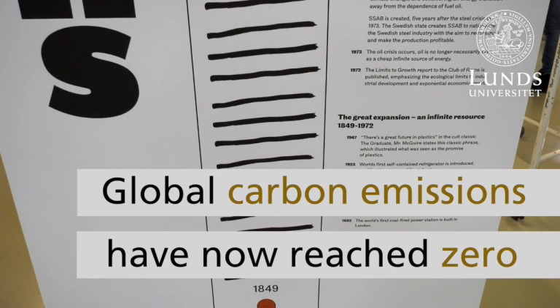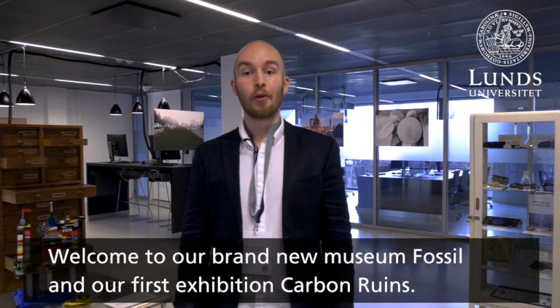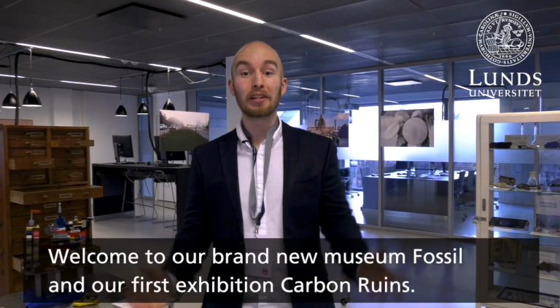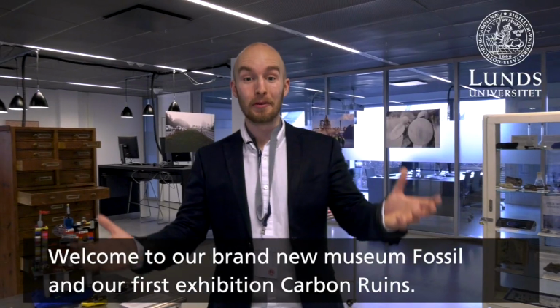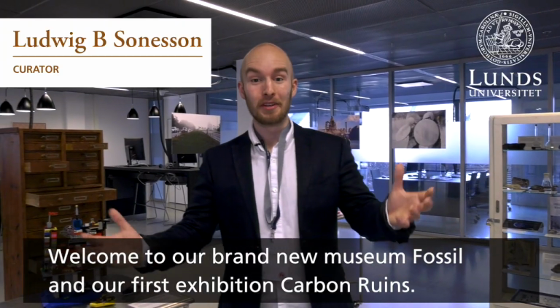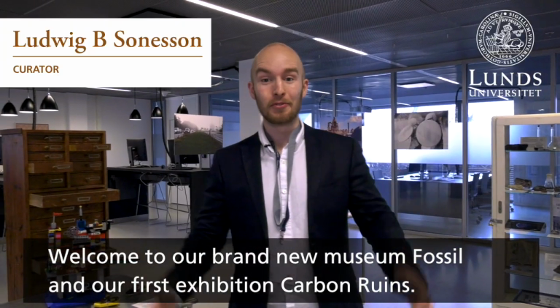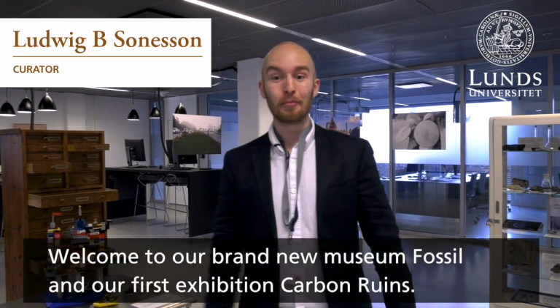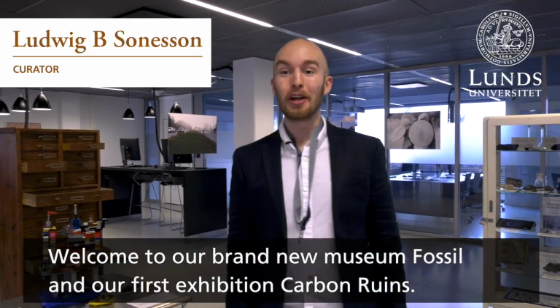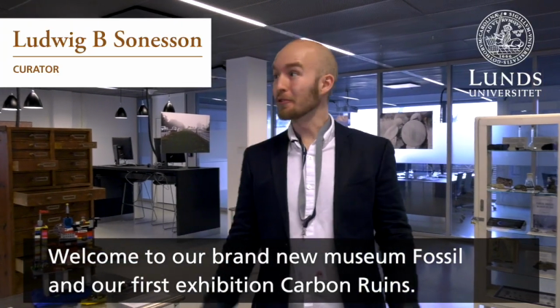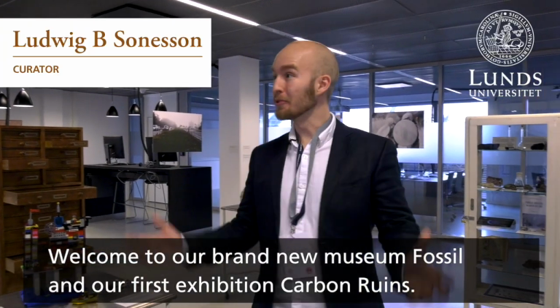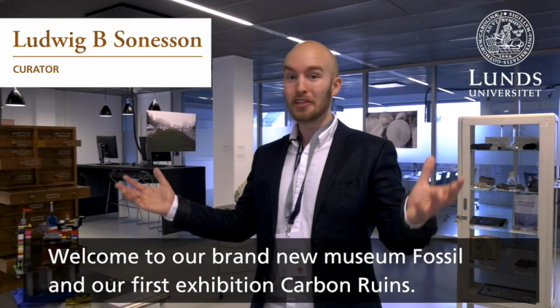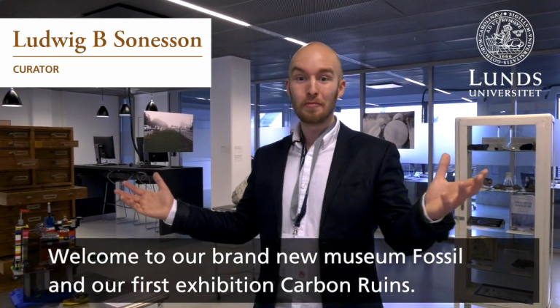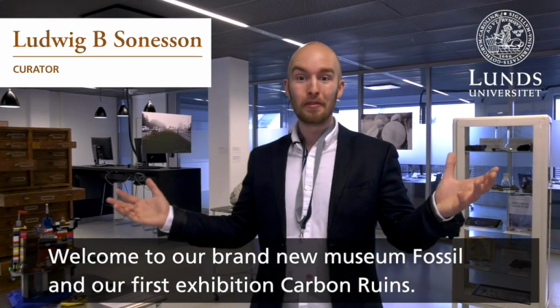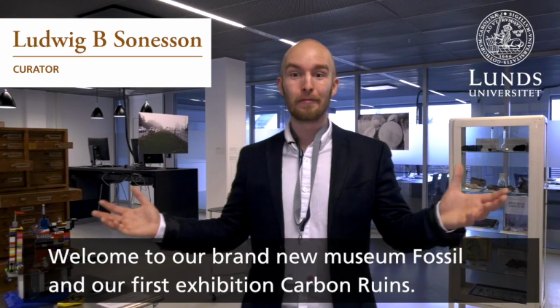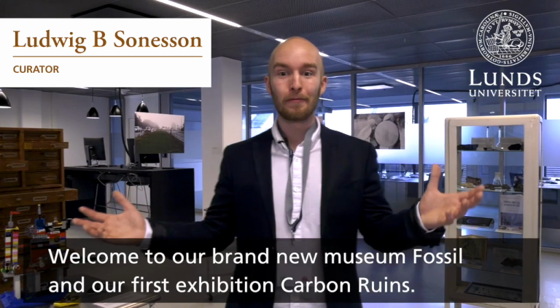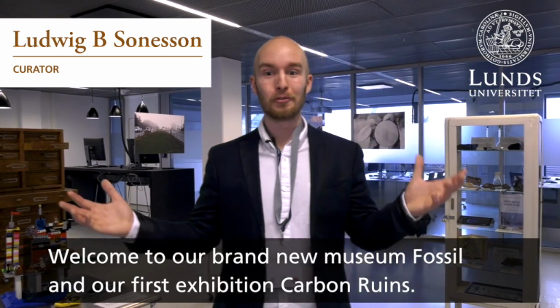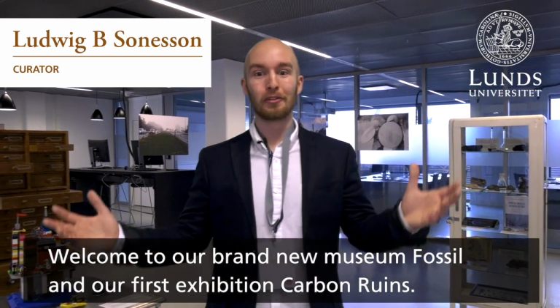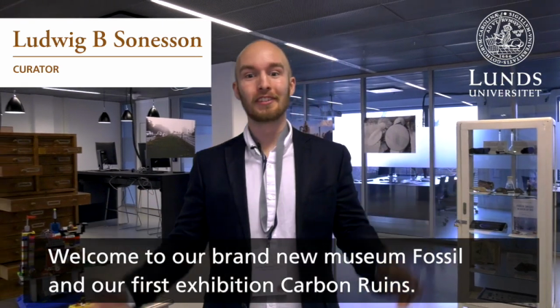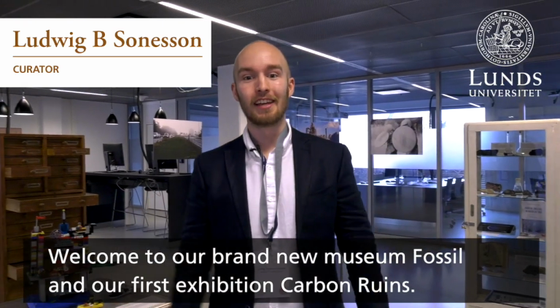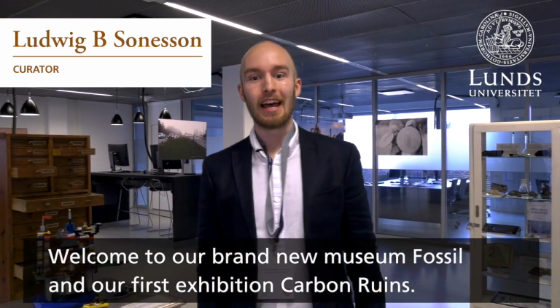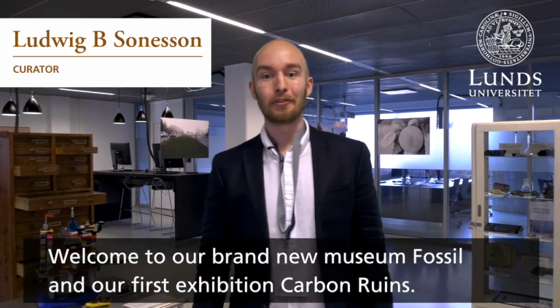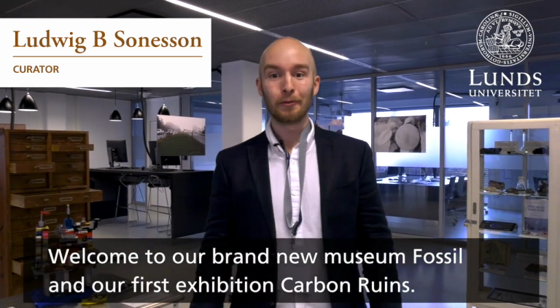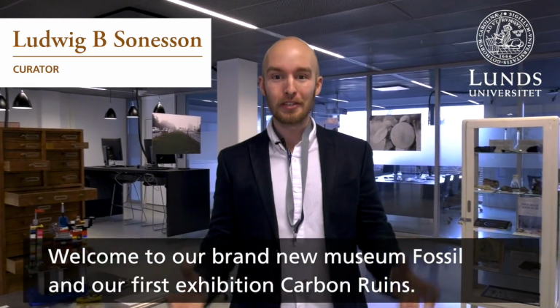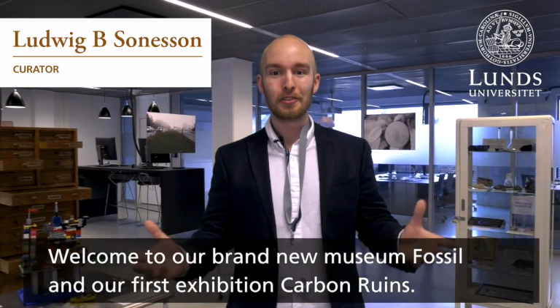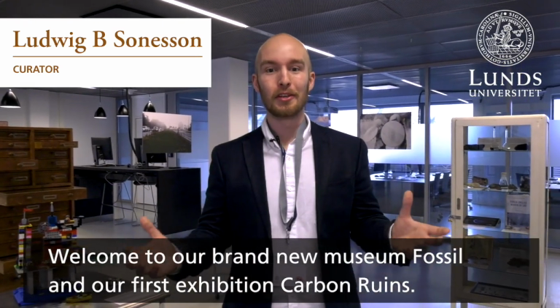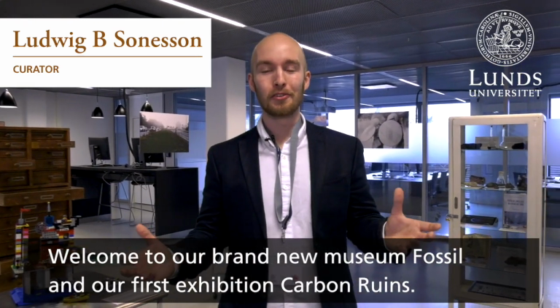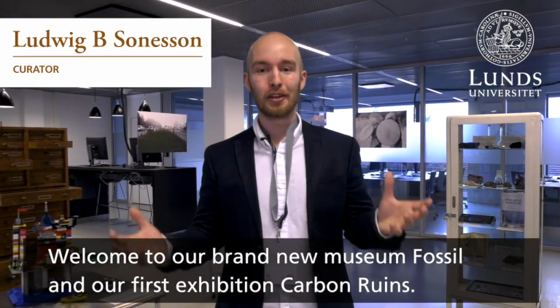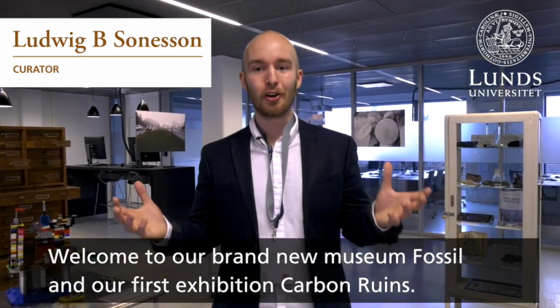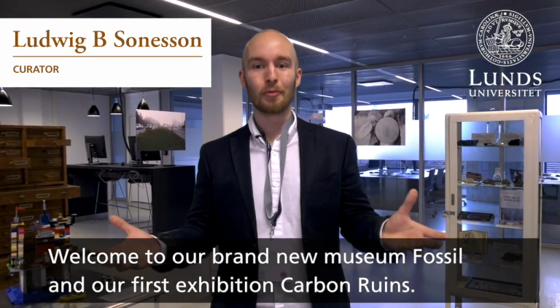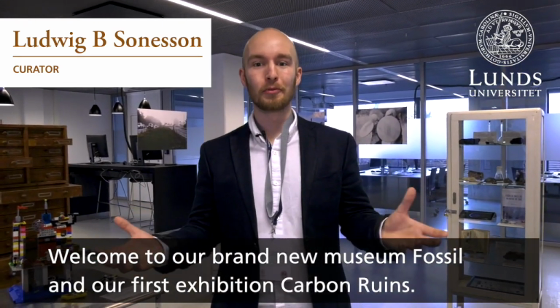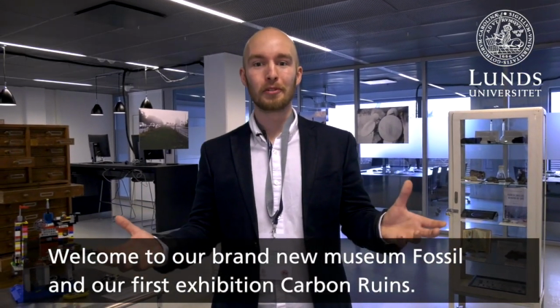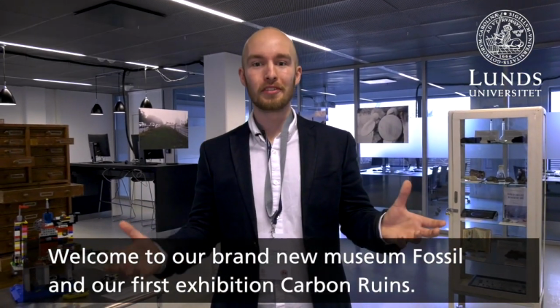Welcome to our brand new museum, Fossil, and our first exhibition, Carbon Ruins.